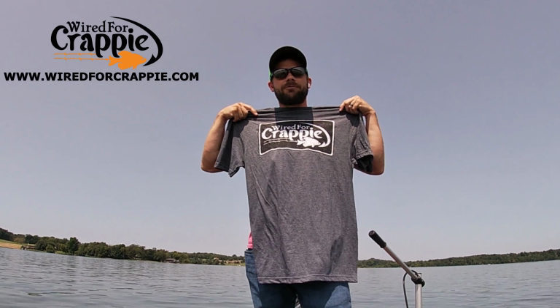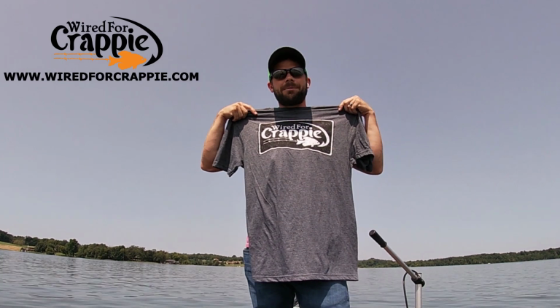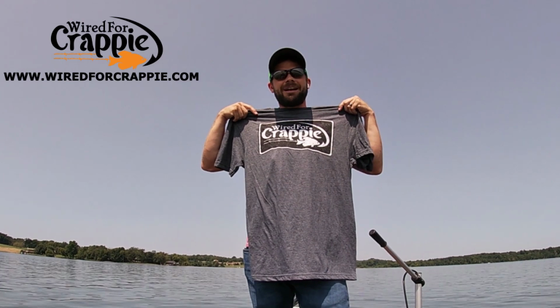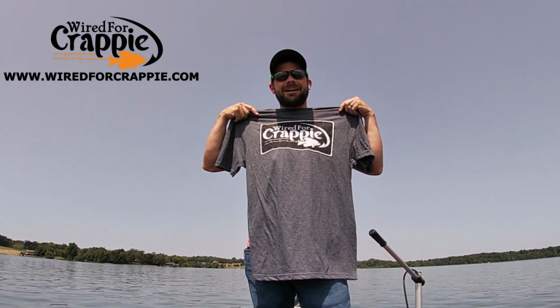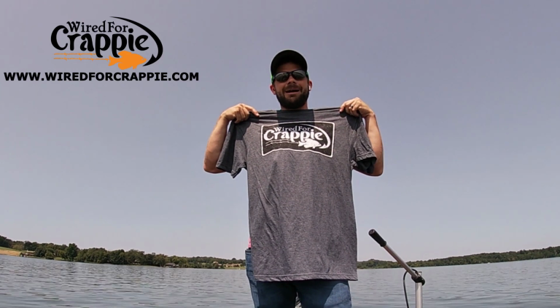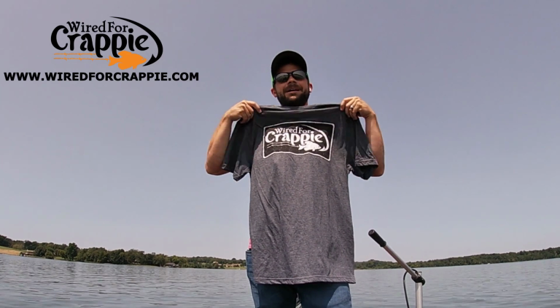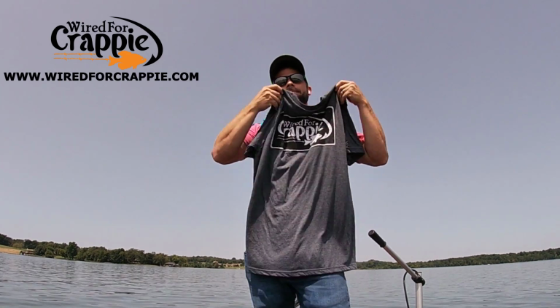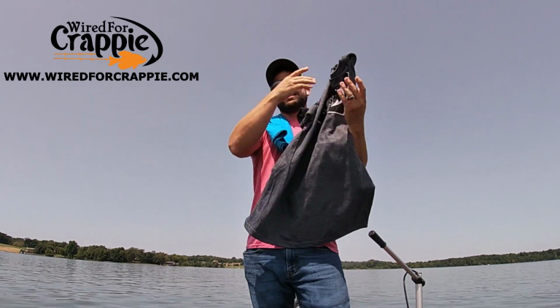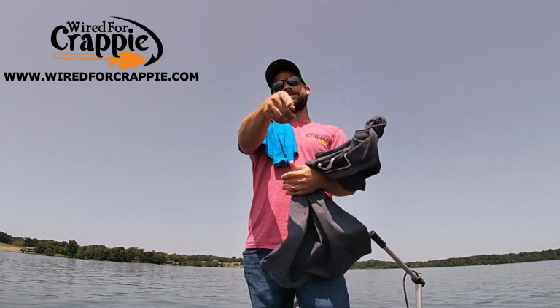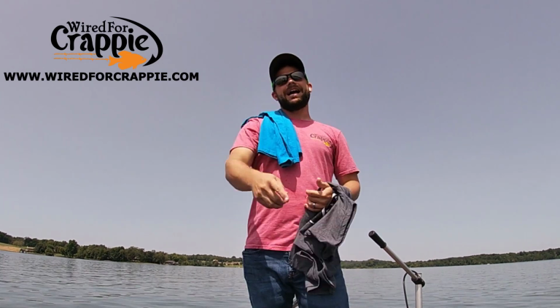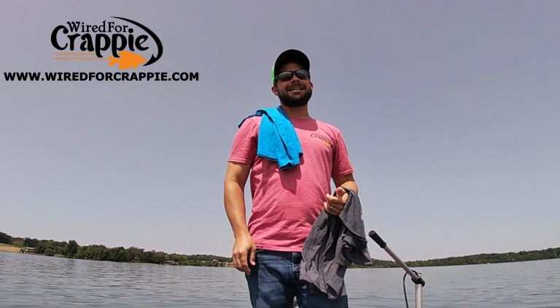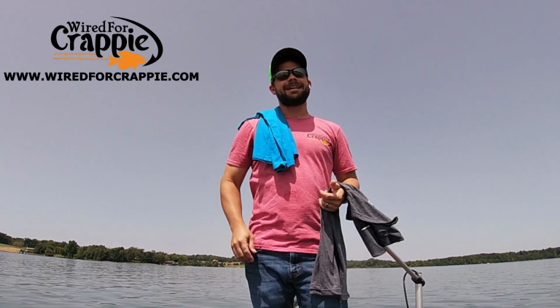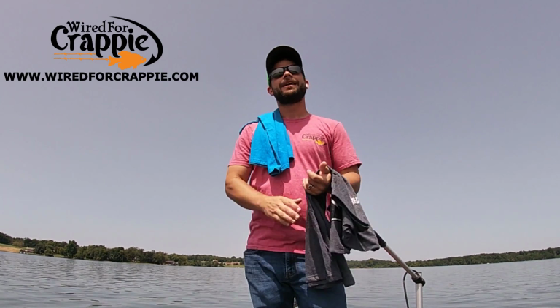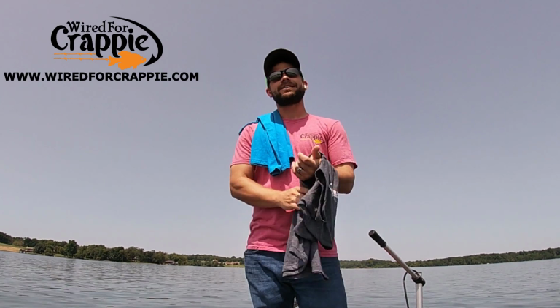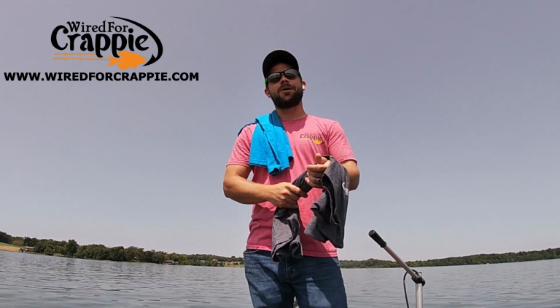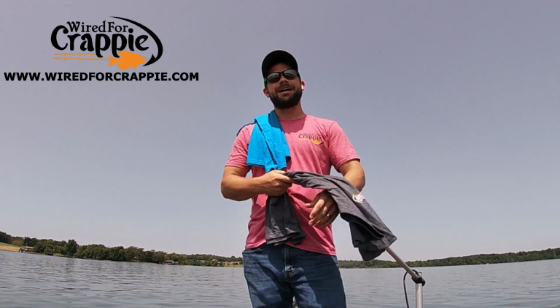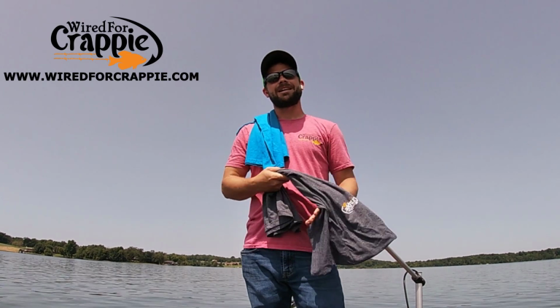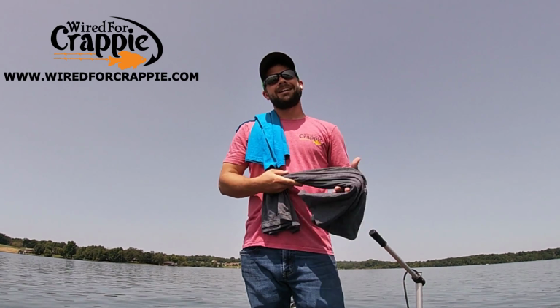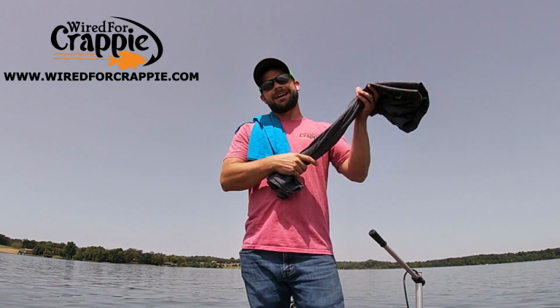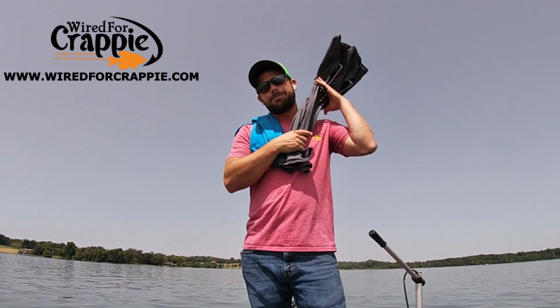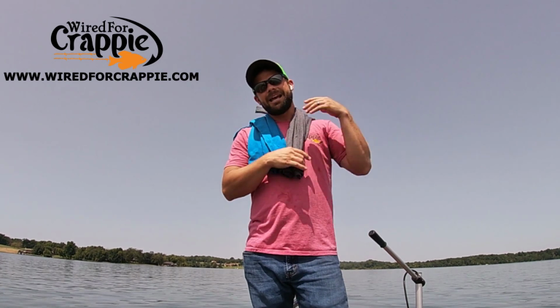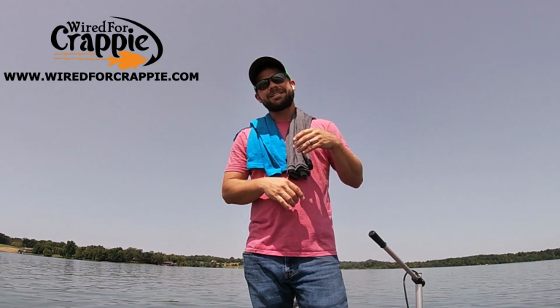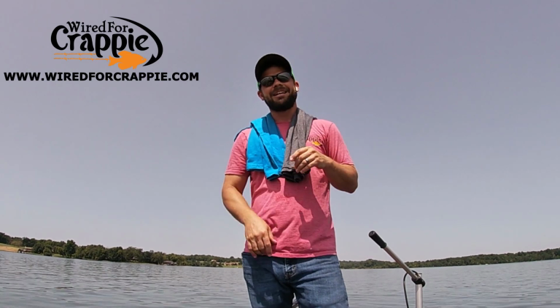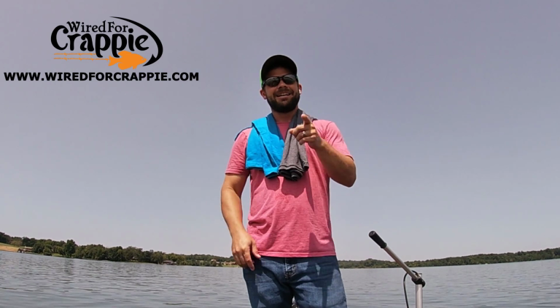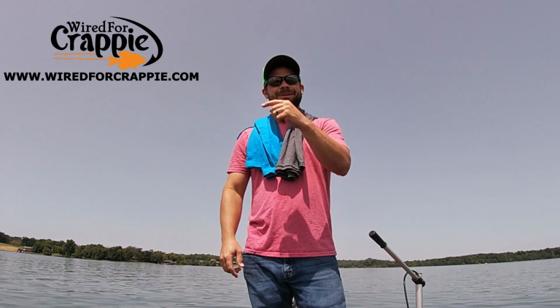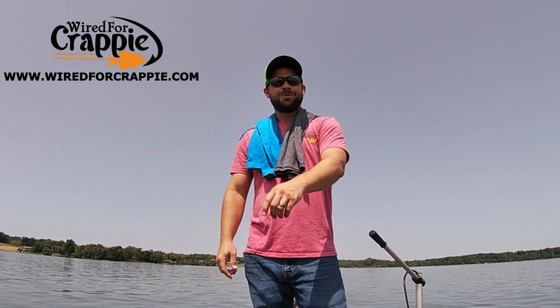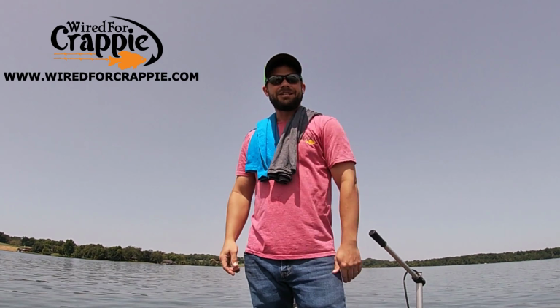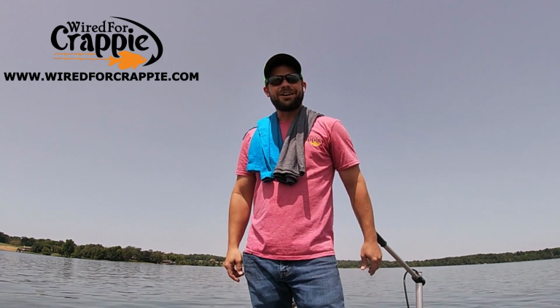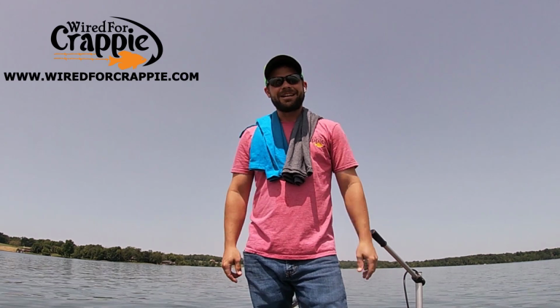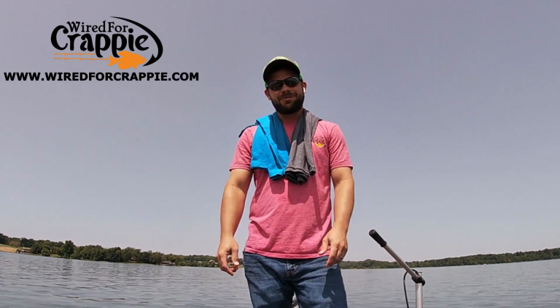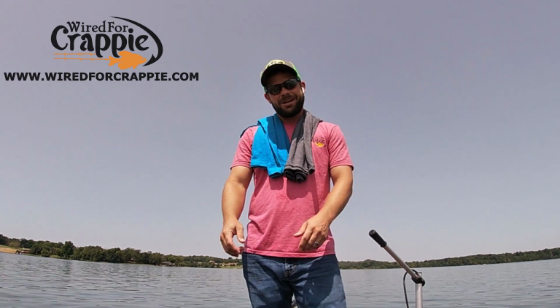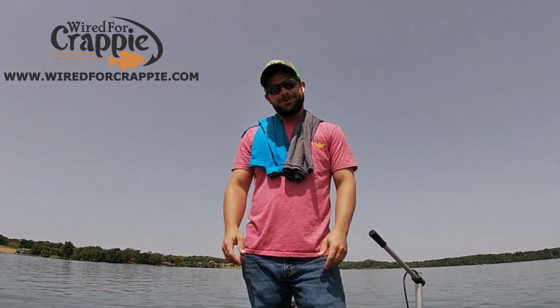WiredforCrappie.com. Appreciate you guys, as always. God bless. We'll catch you on the next video.